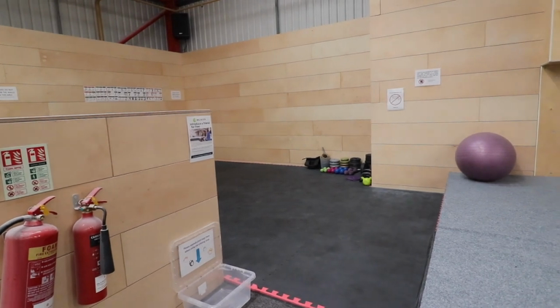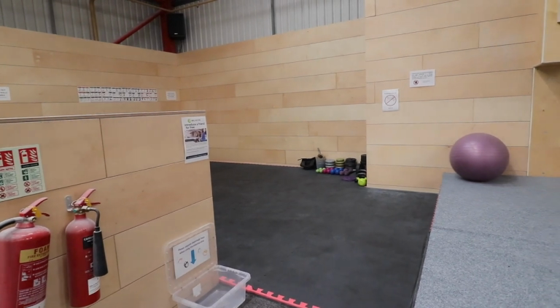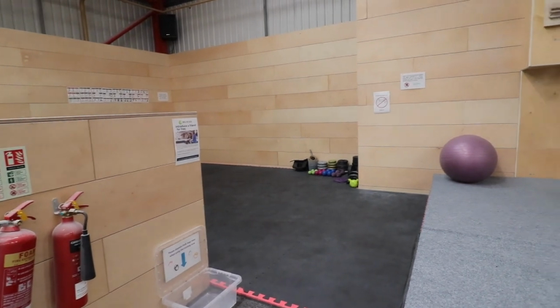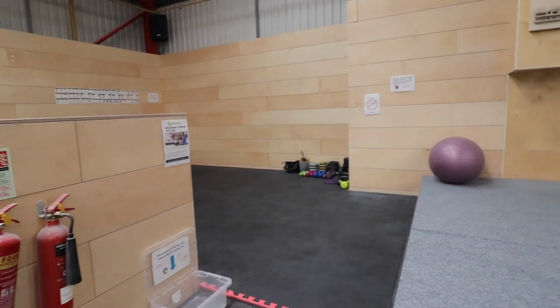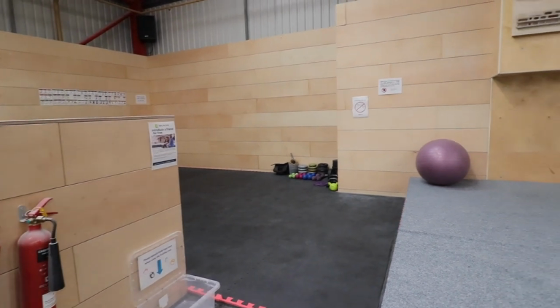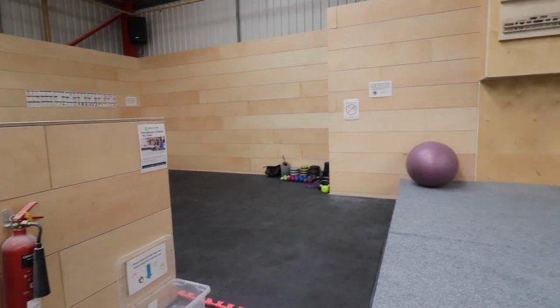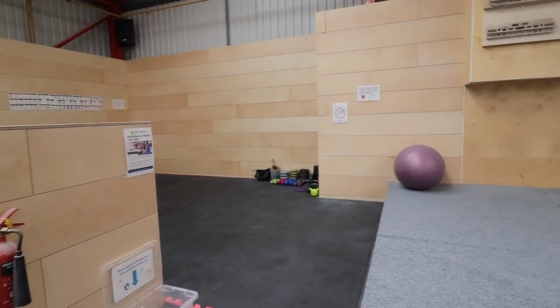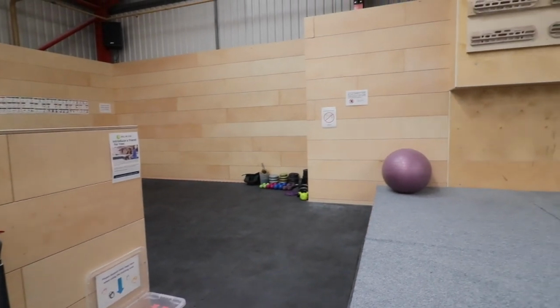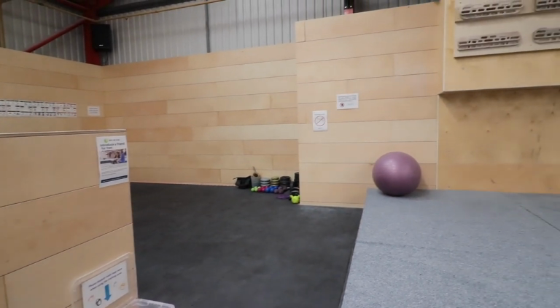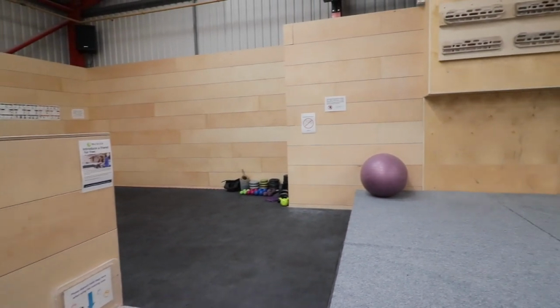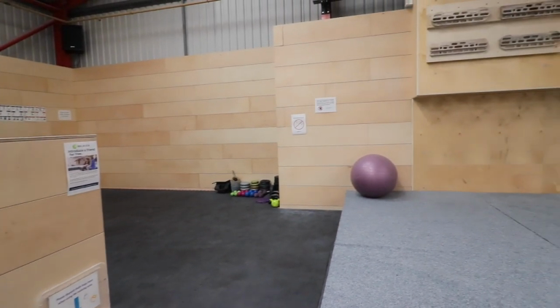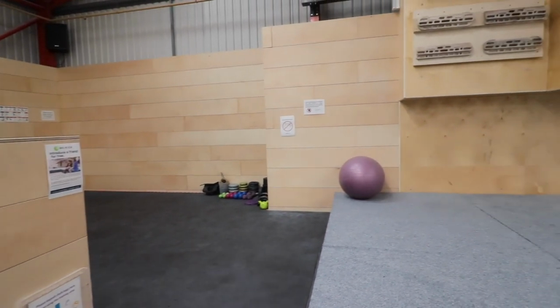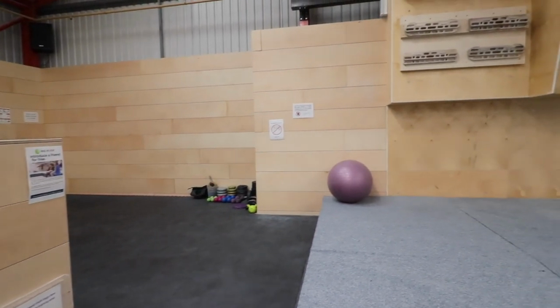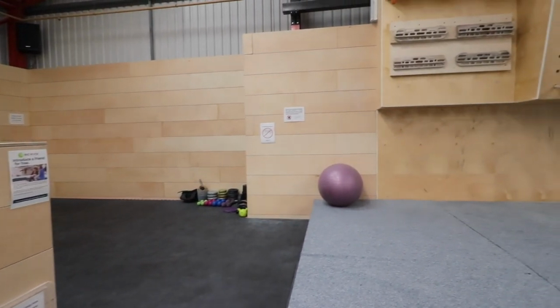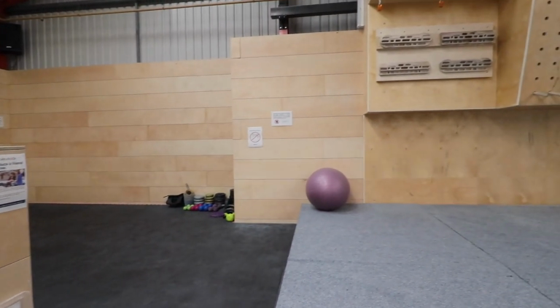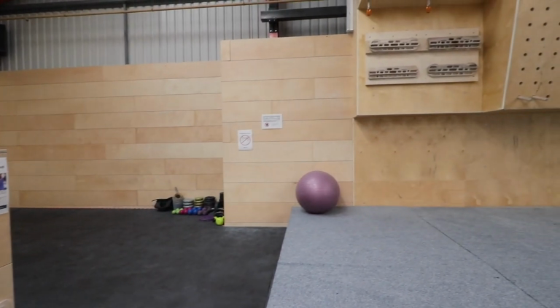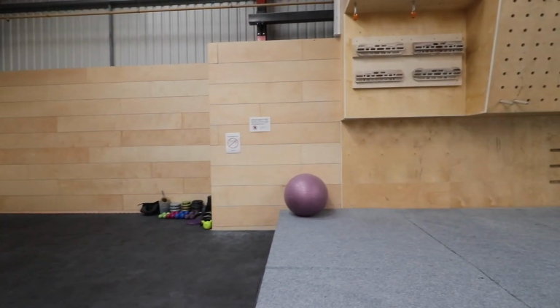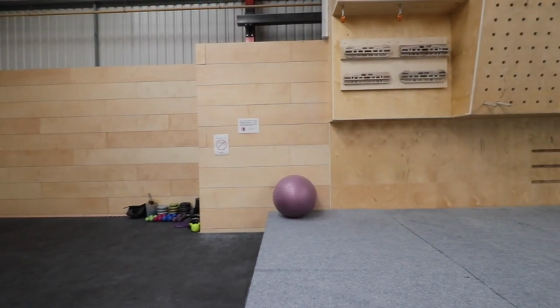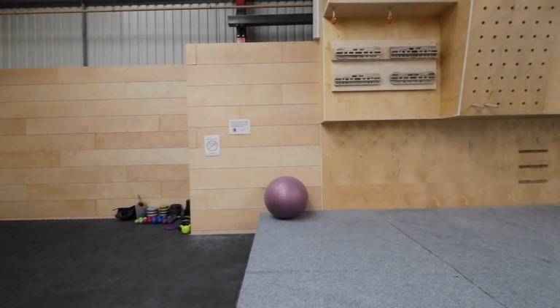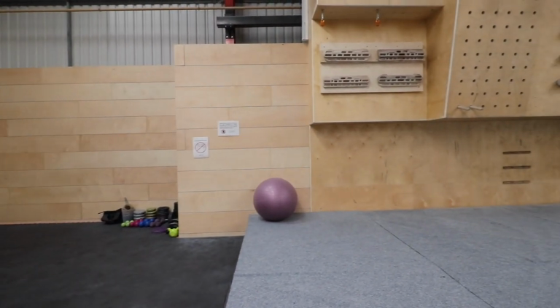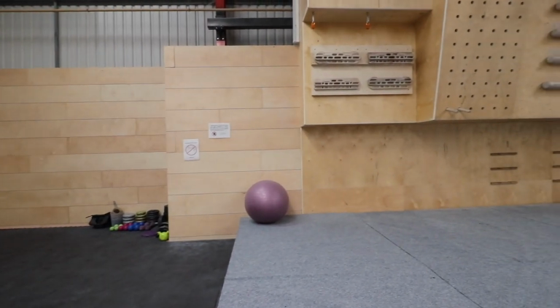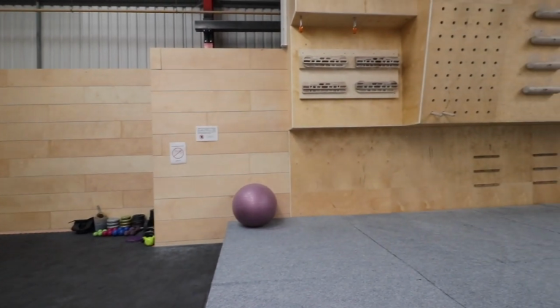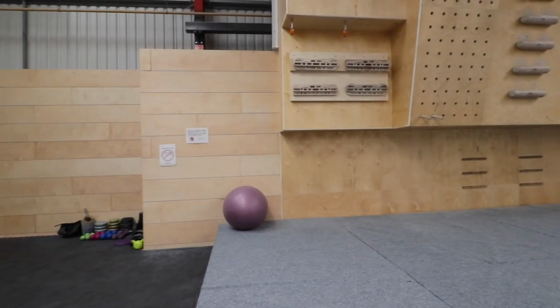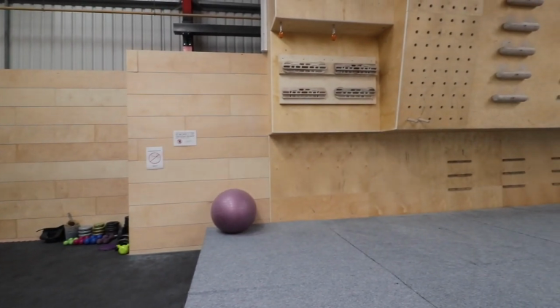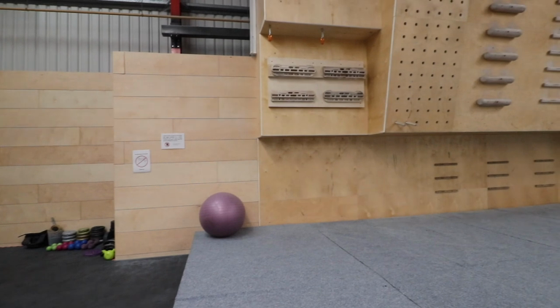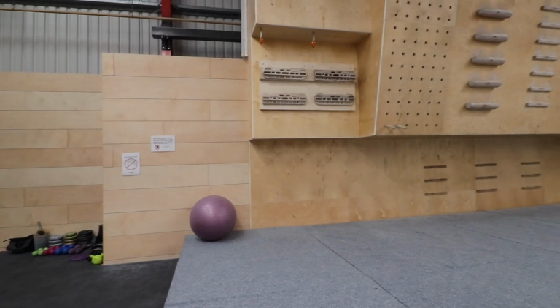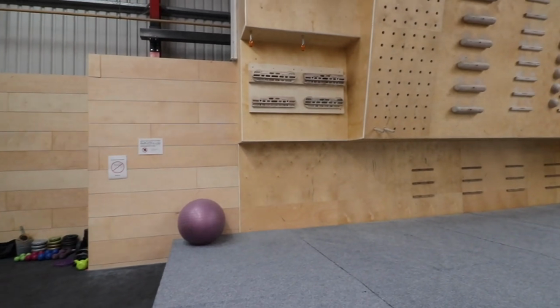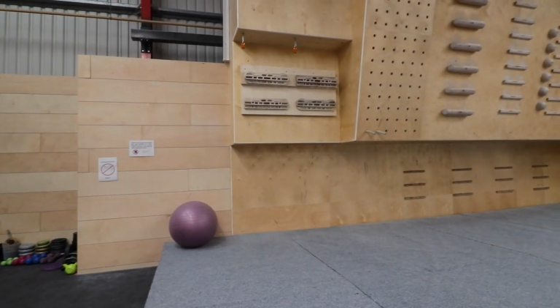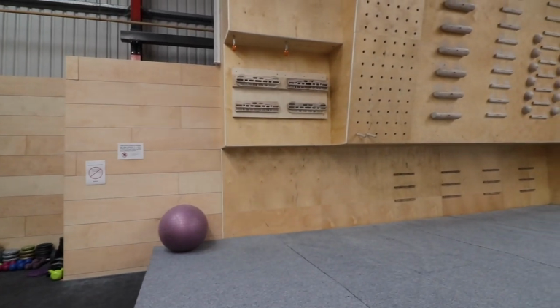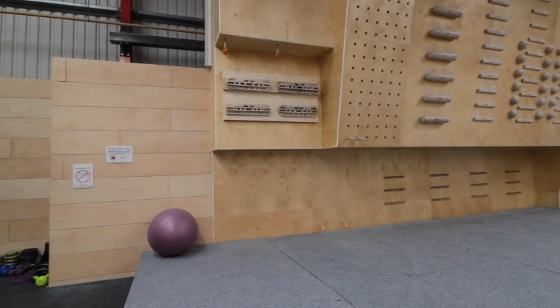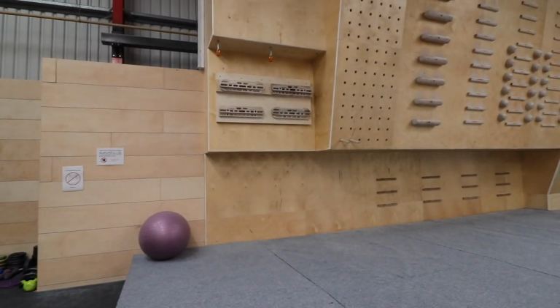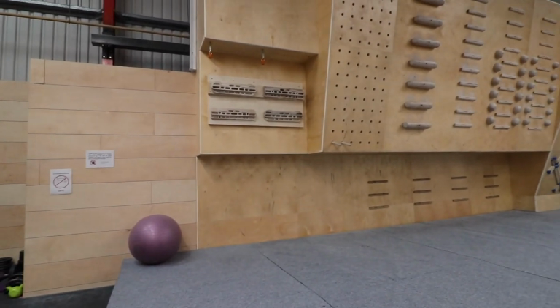Hello and welcome to another of our how-to videos. This time we will be looking at some great ways to use a campus board.